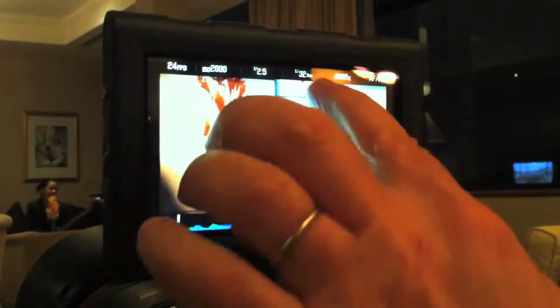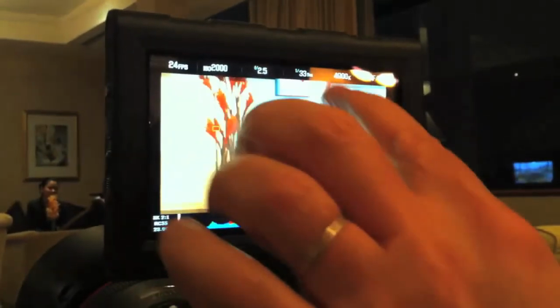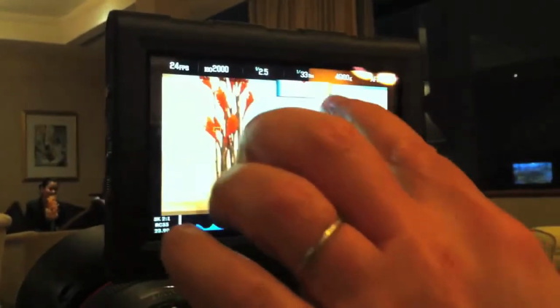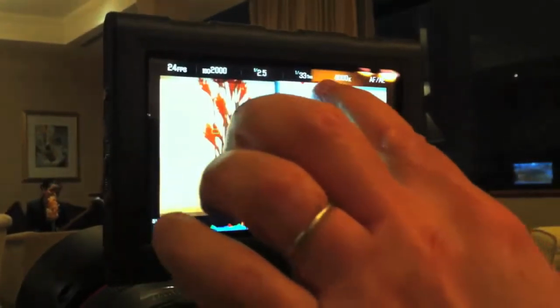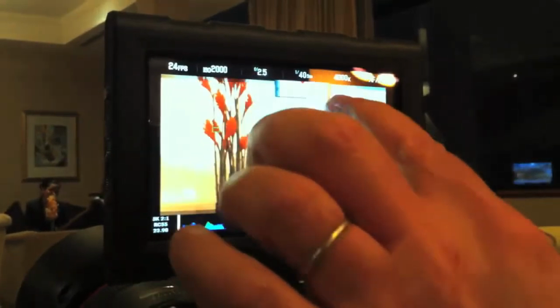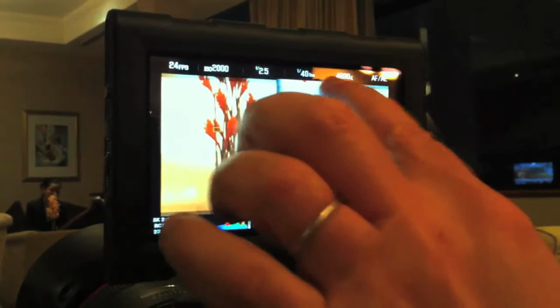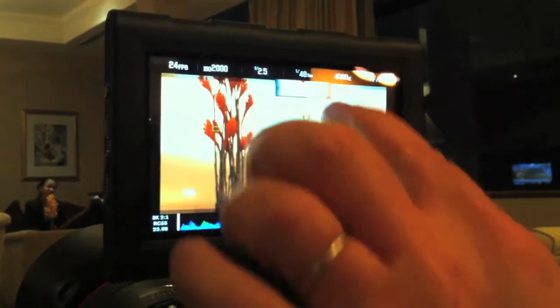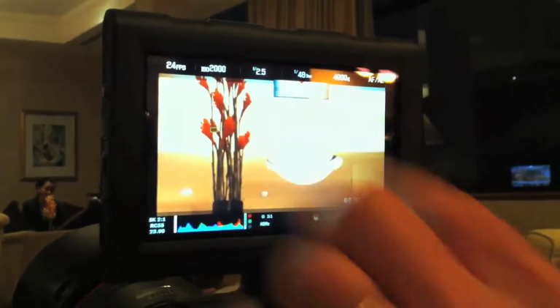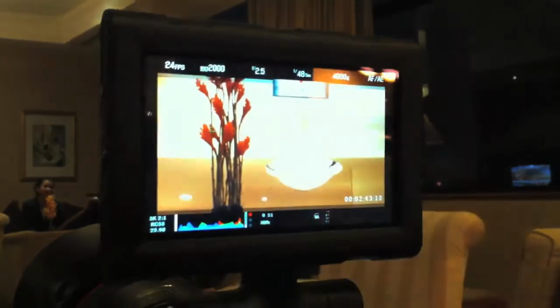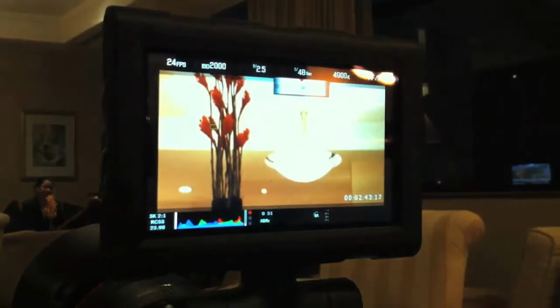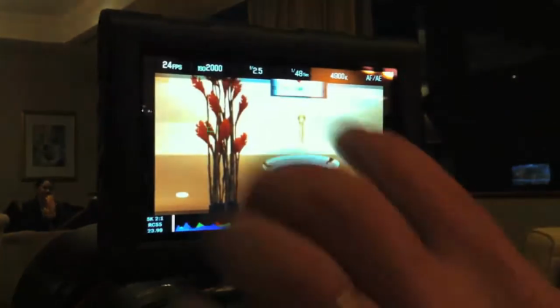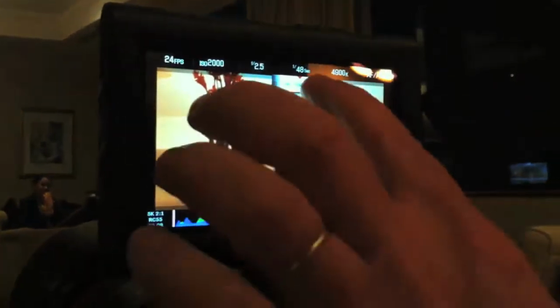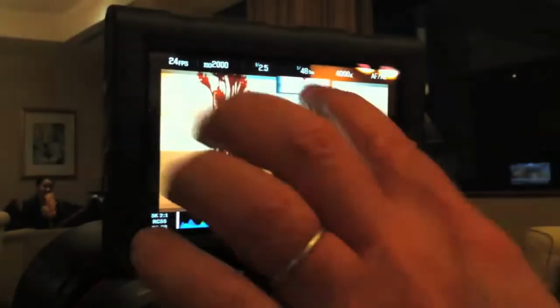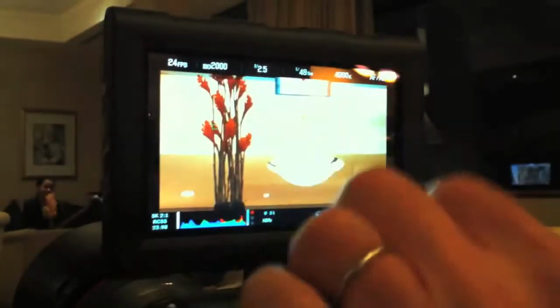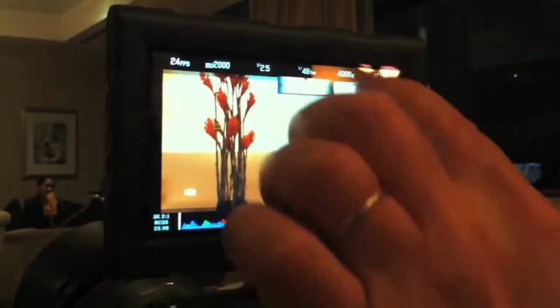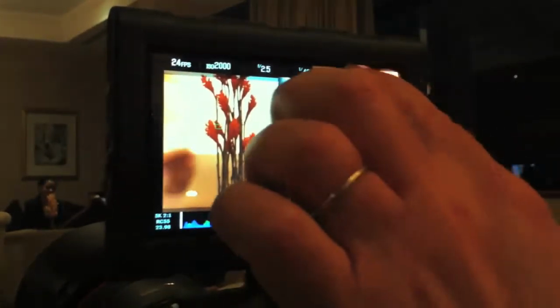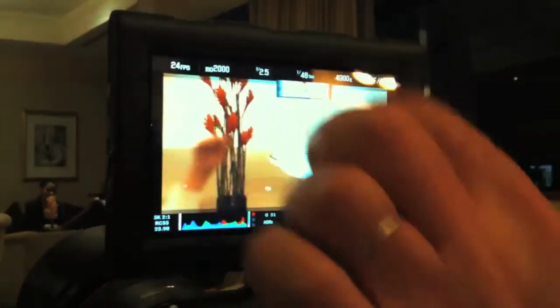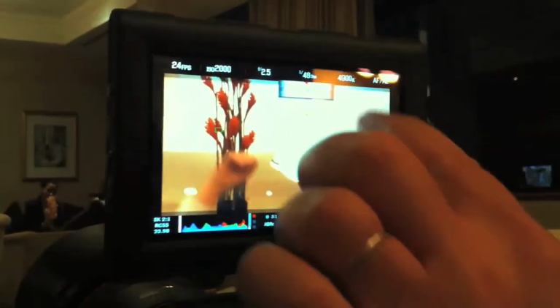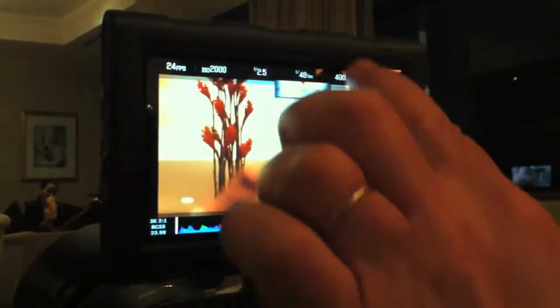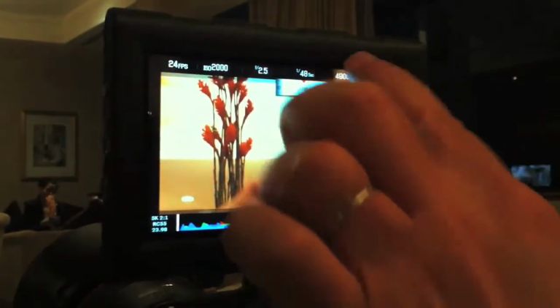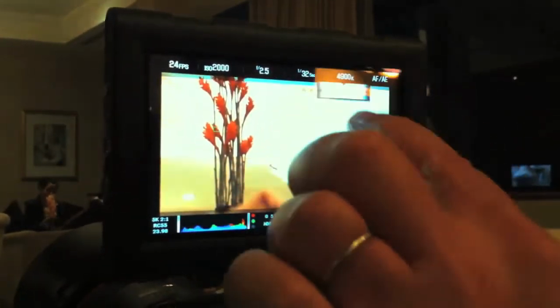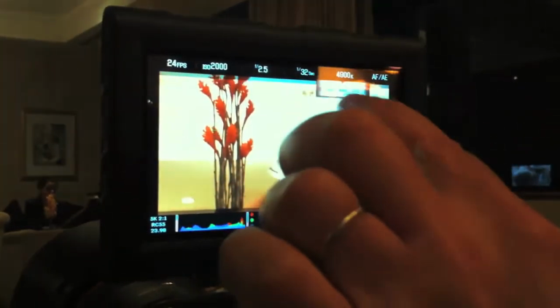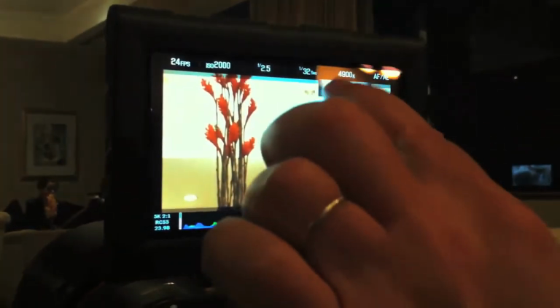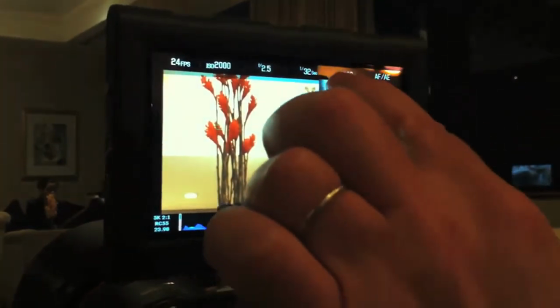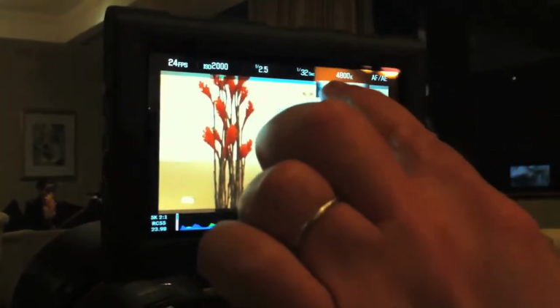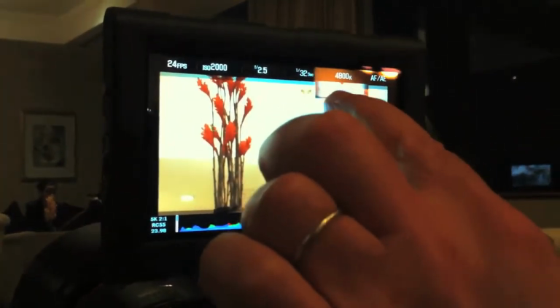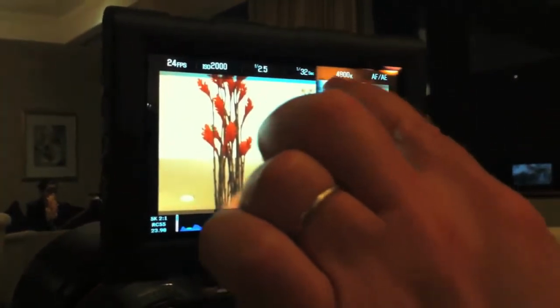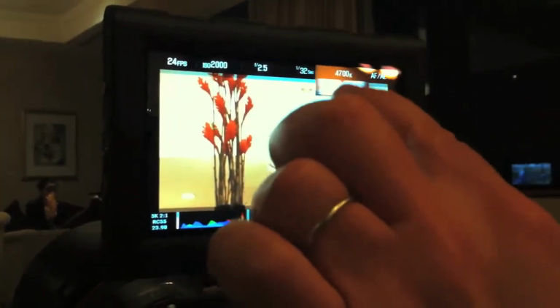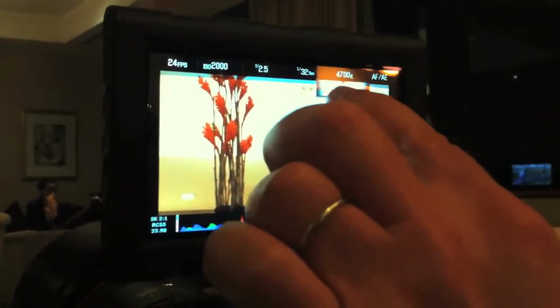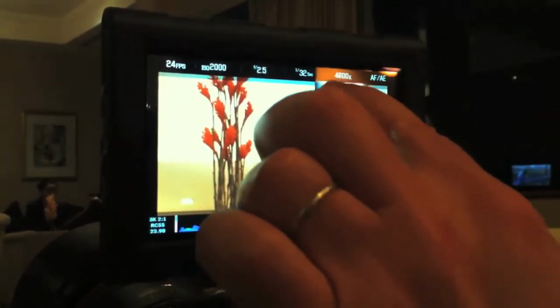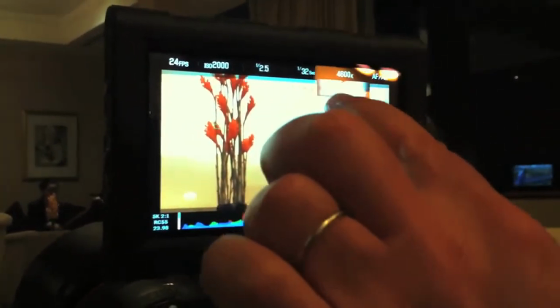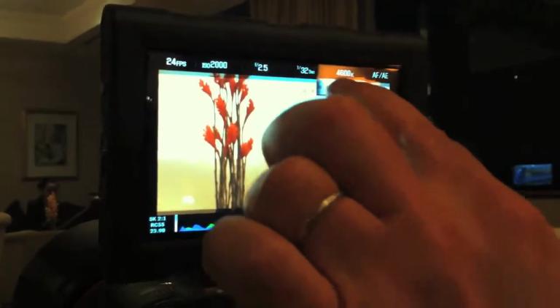Set it to 48. Fit the white balance, give it a little warmer.